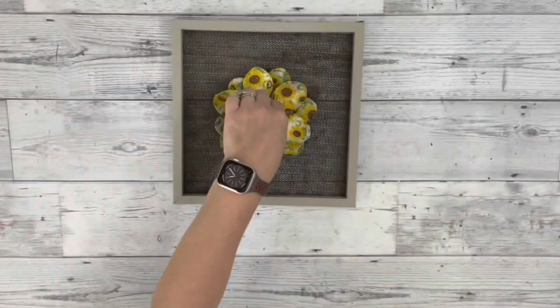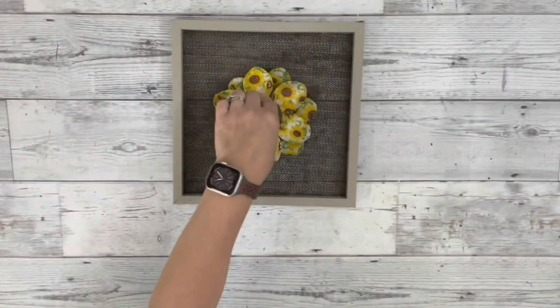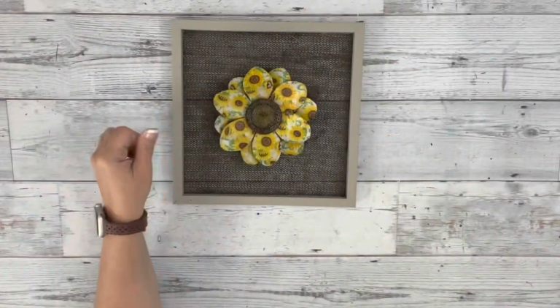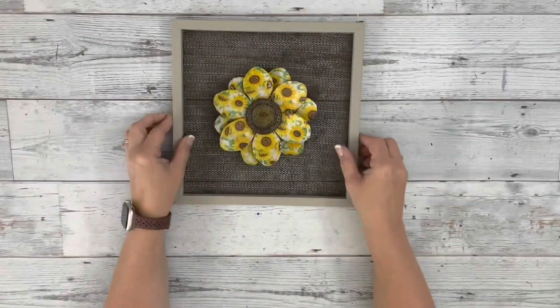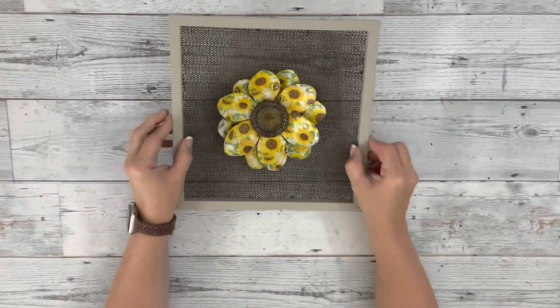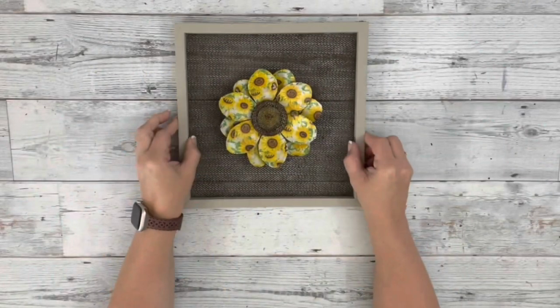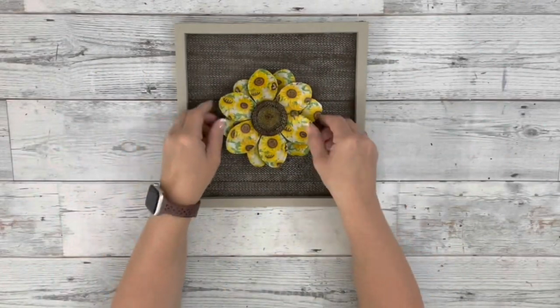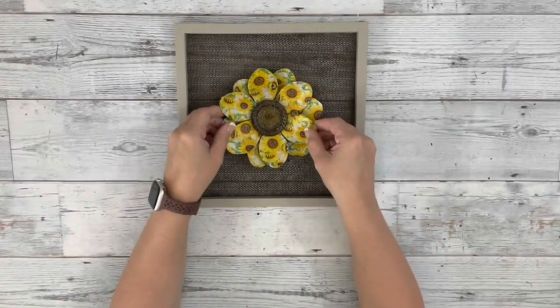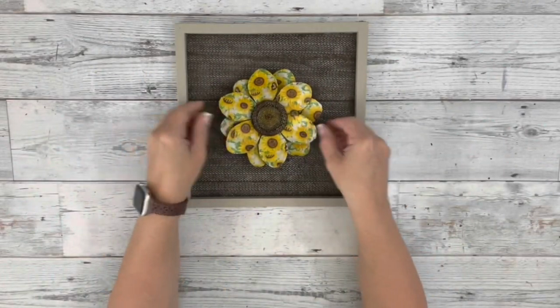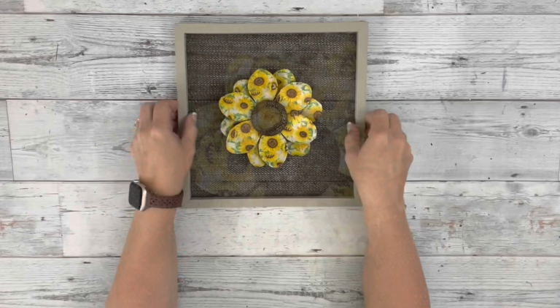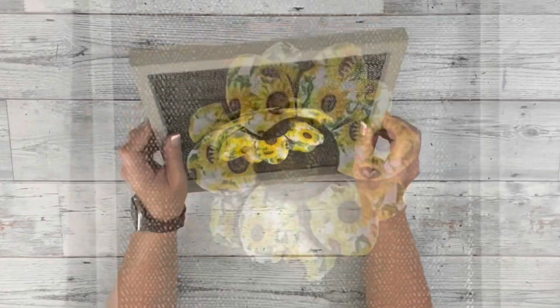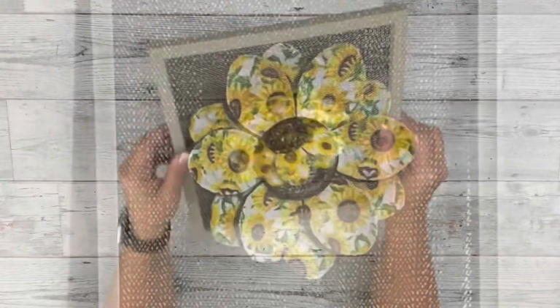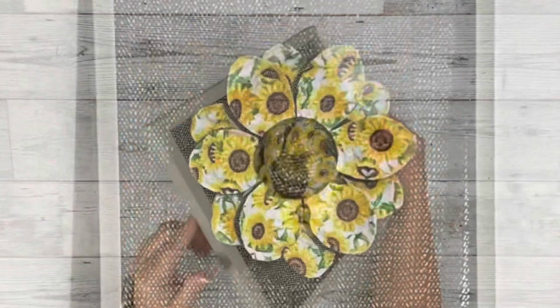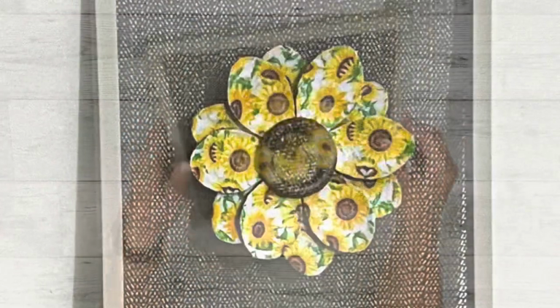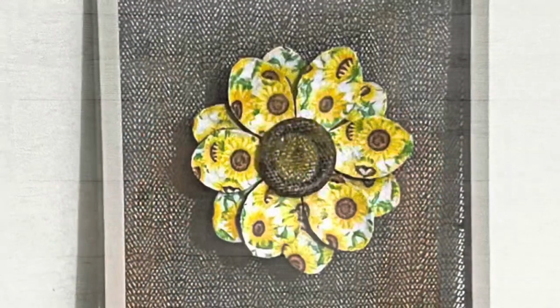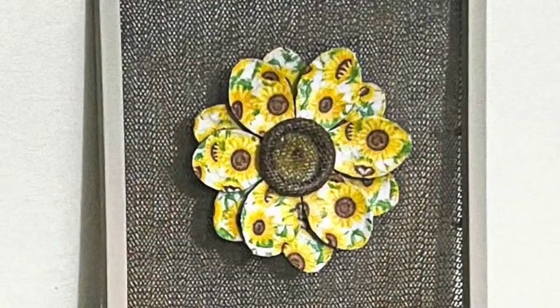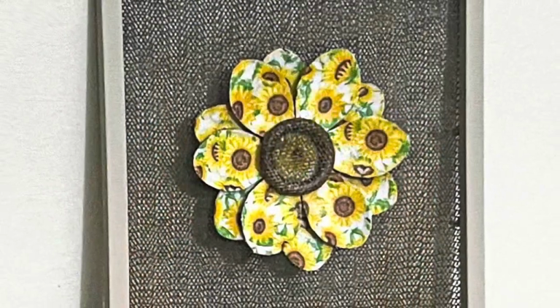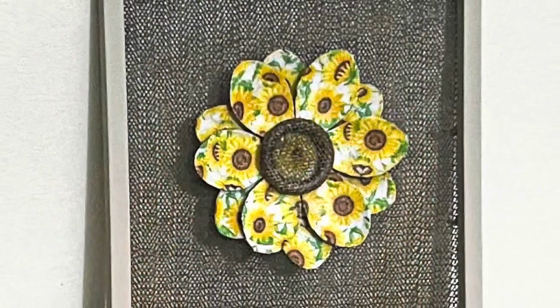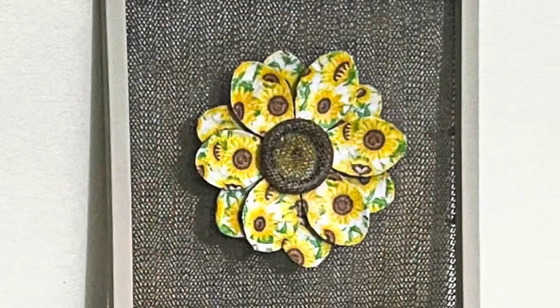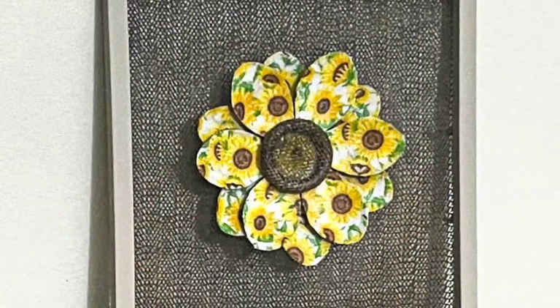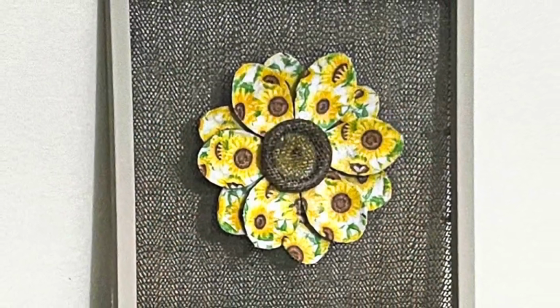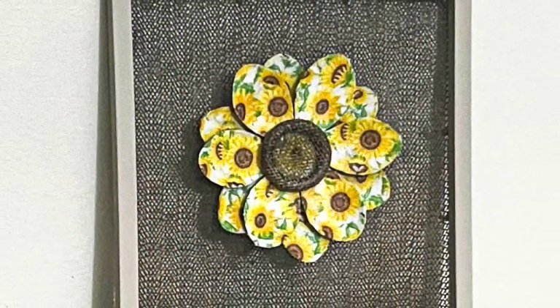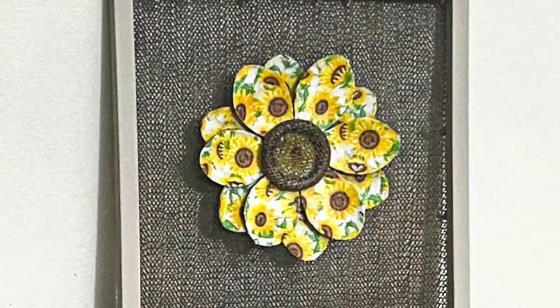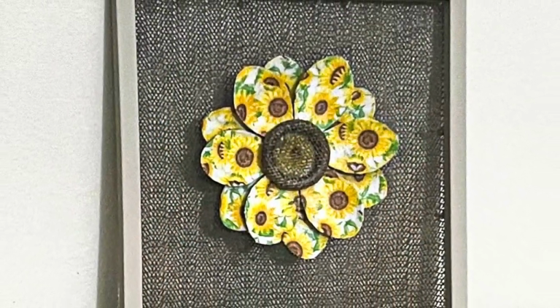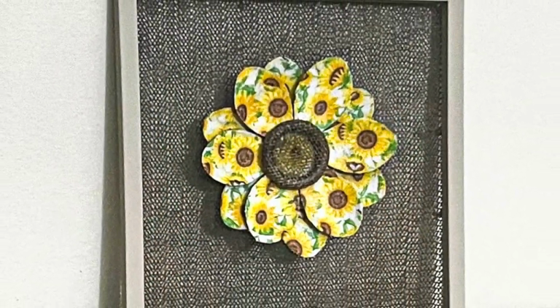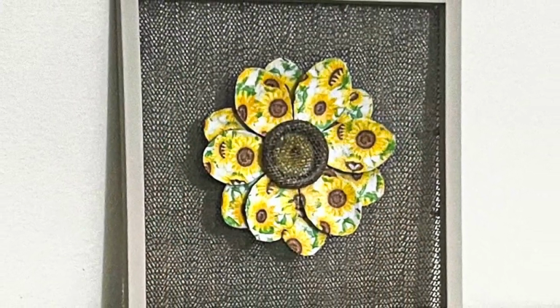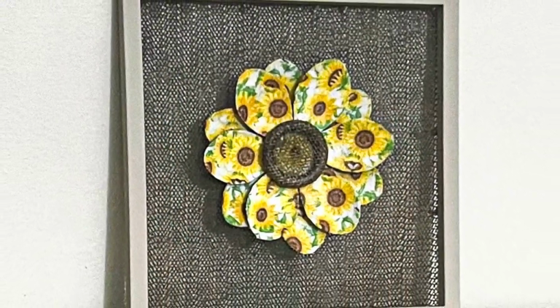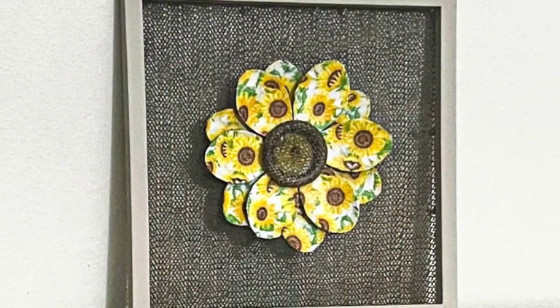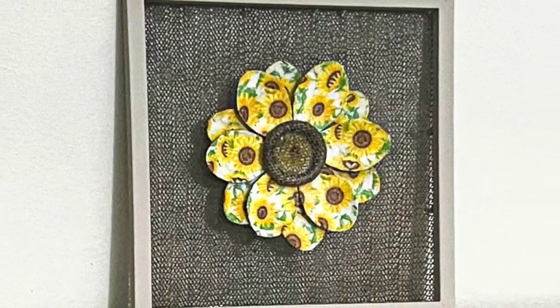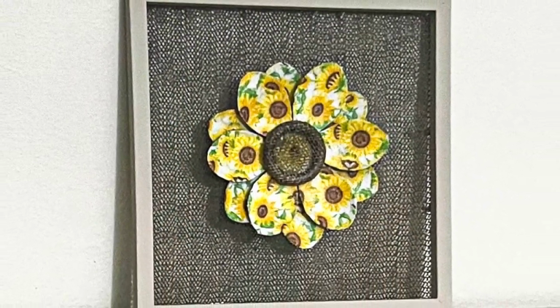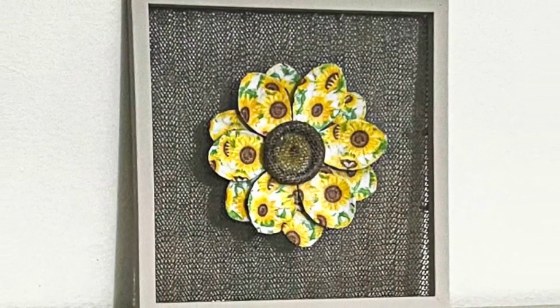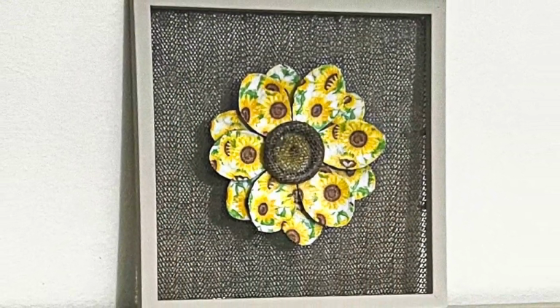And that is it for this project. I love how it turned out. Thank you guys so much for watching.